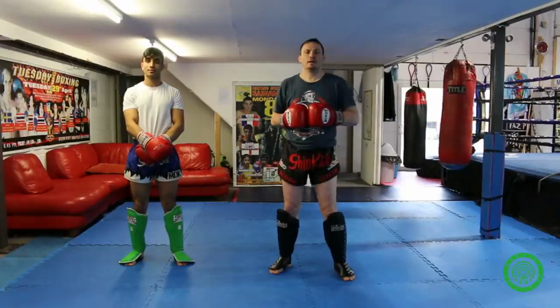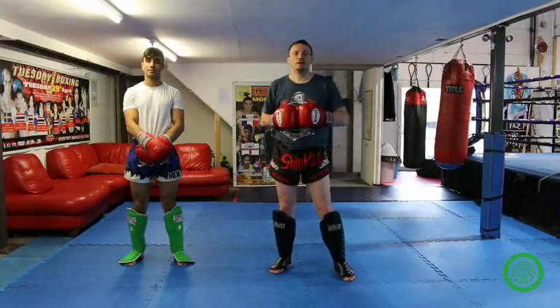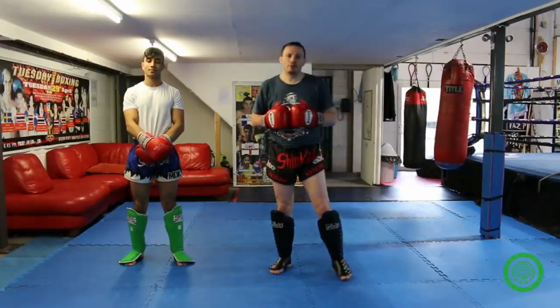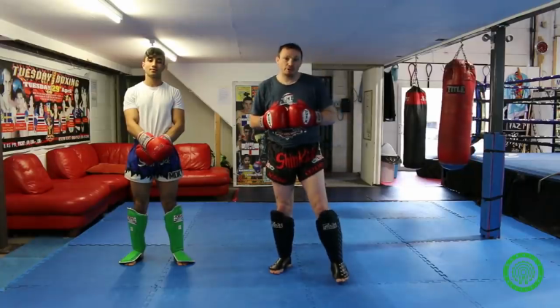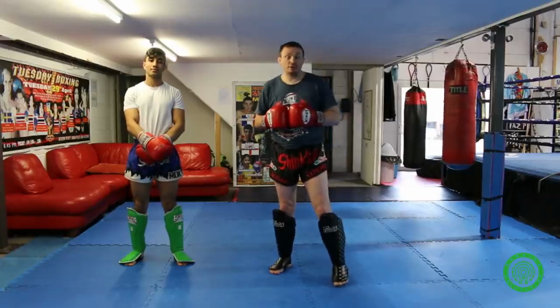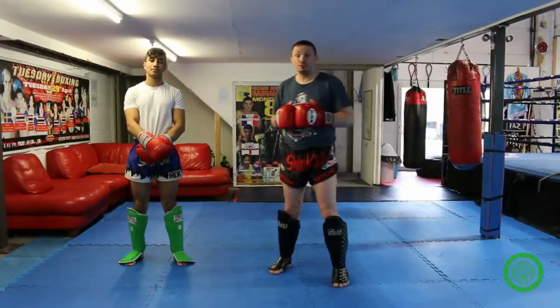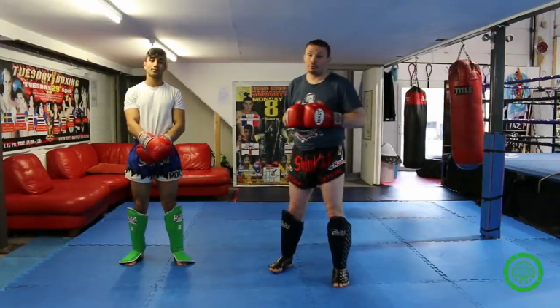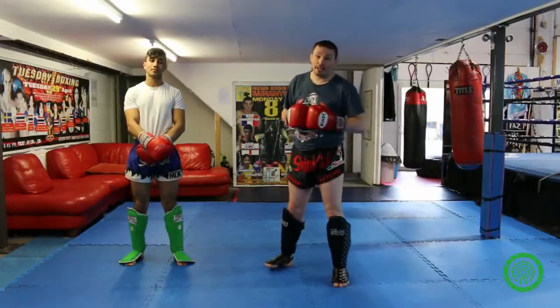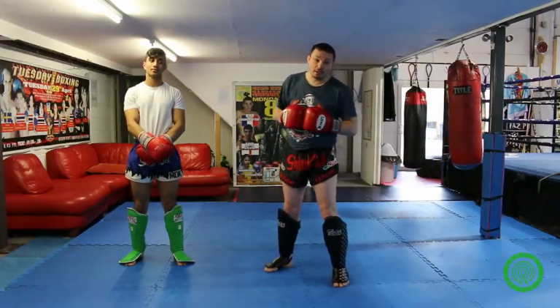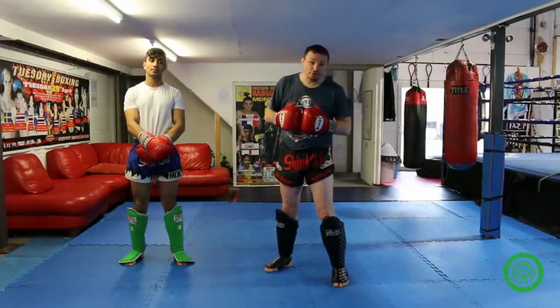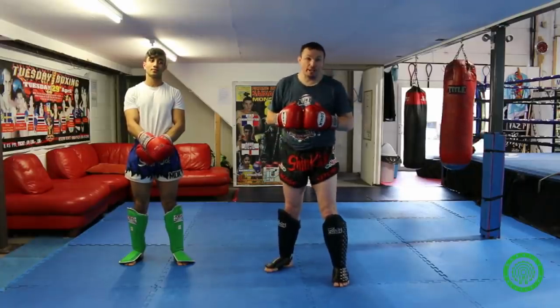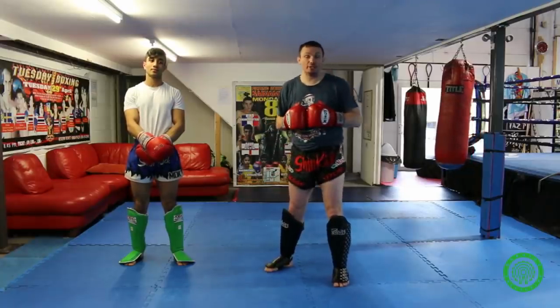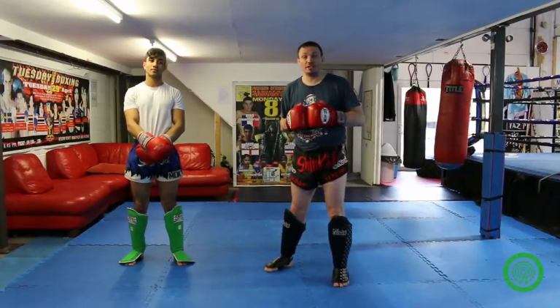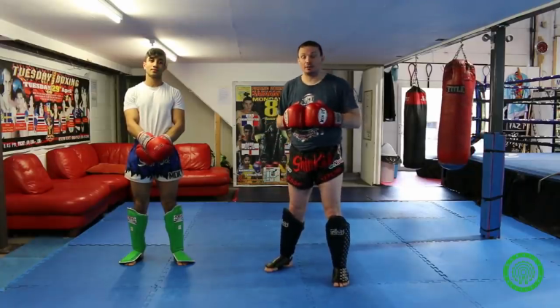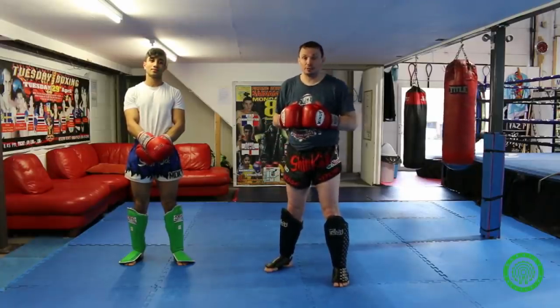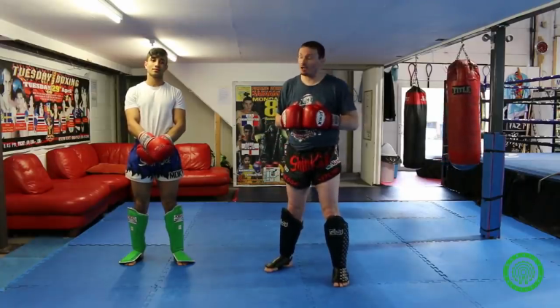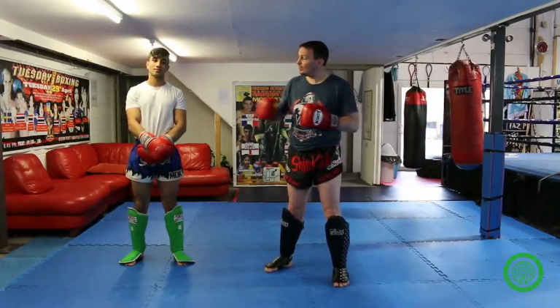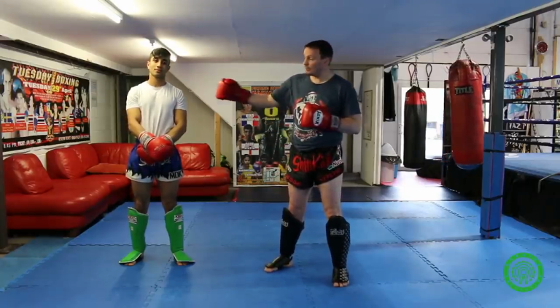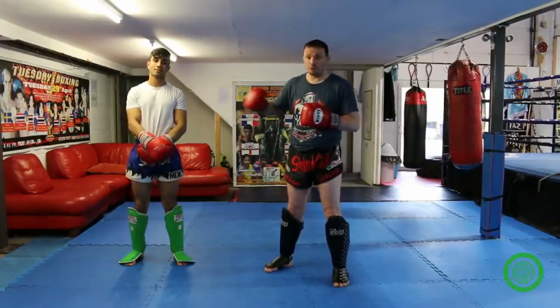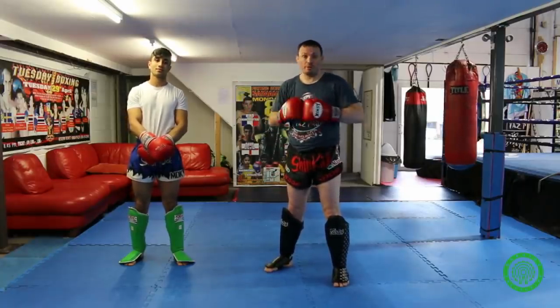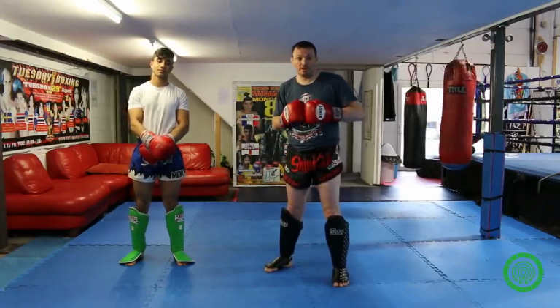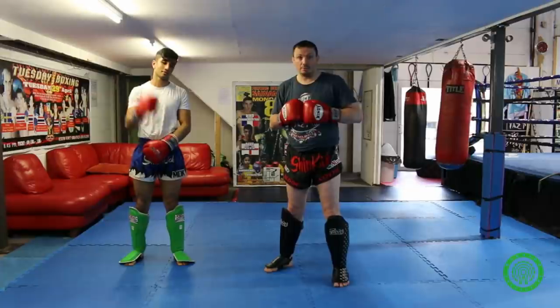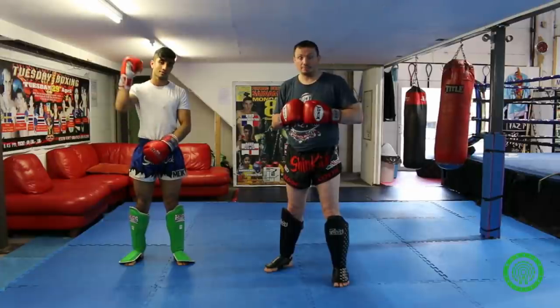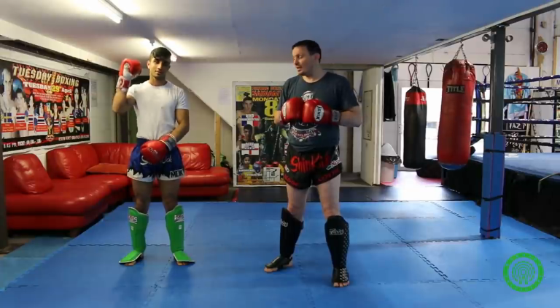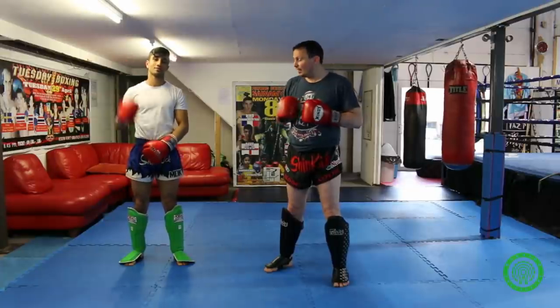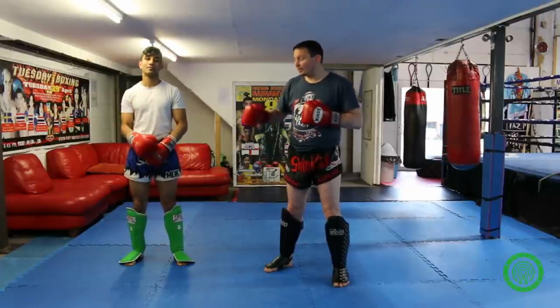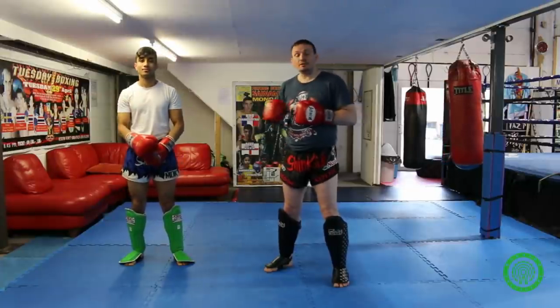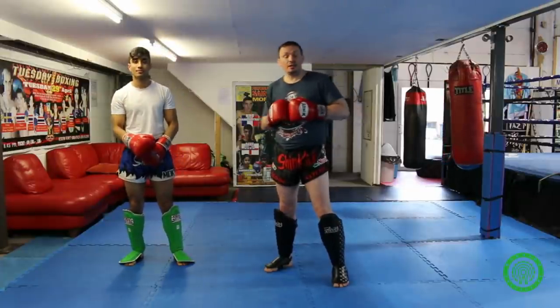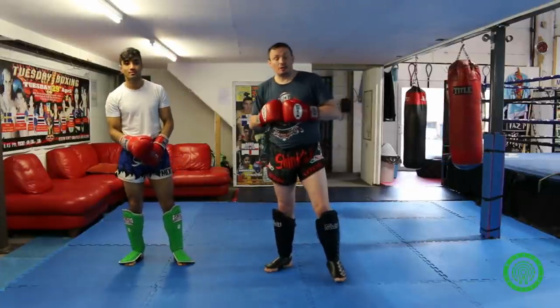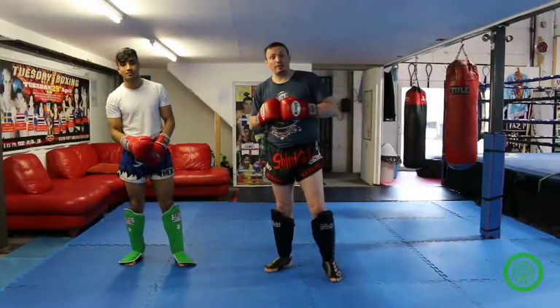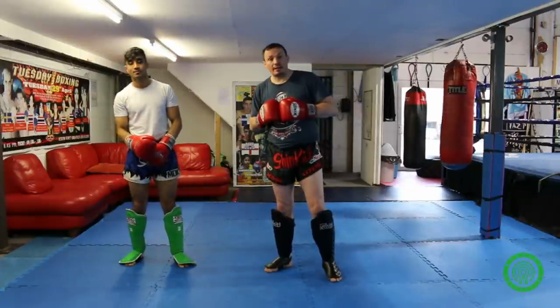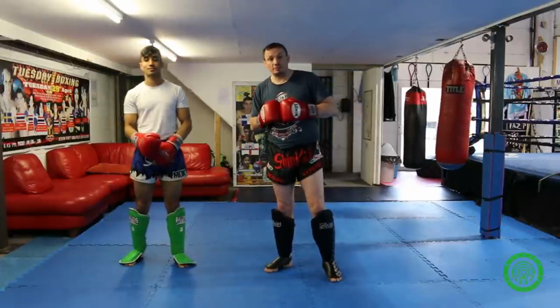Hello, my name is Jesse Saunders. I'm the head coach here at Shin Kick Muay Thai. I'm joined by Veek Ahmed. Today on the Warrior Collective, what we're going to do is a little jump and step over and throw to the floor.